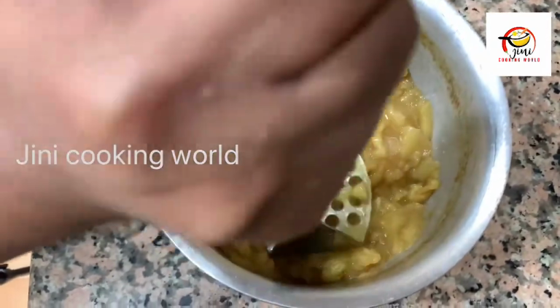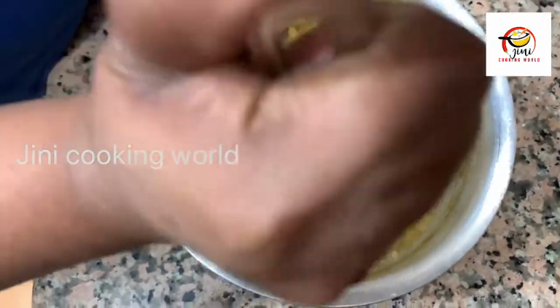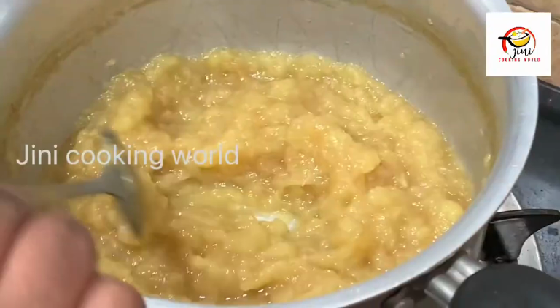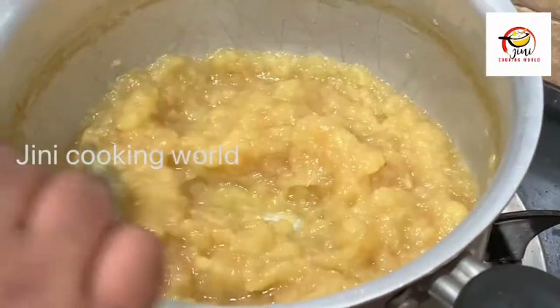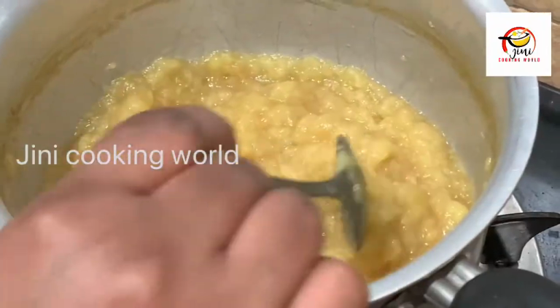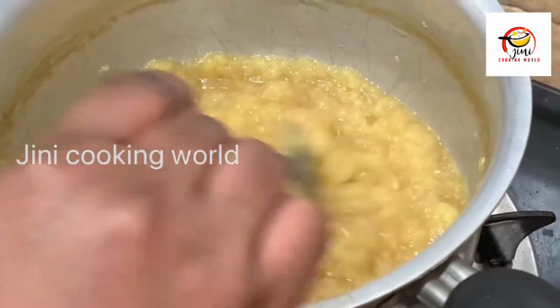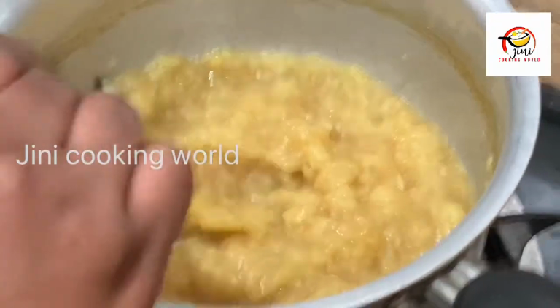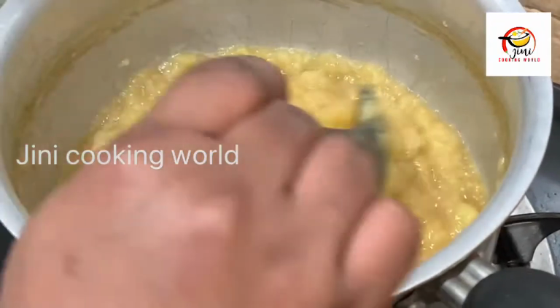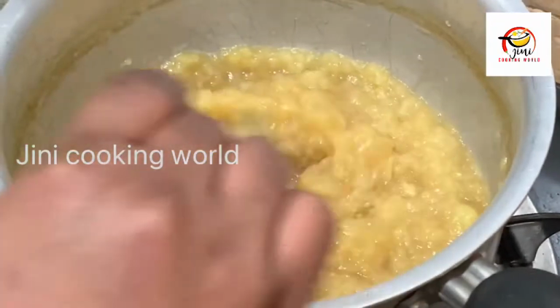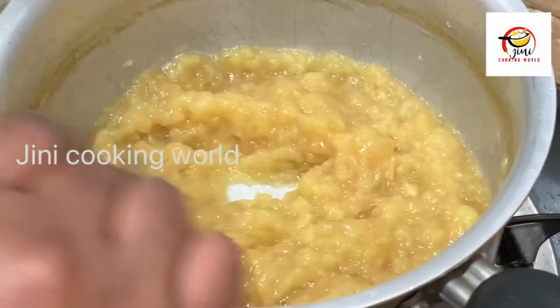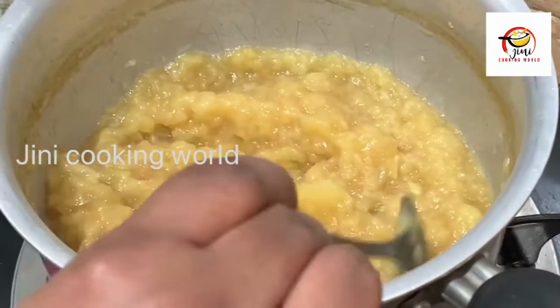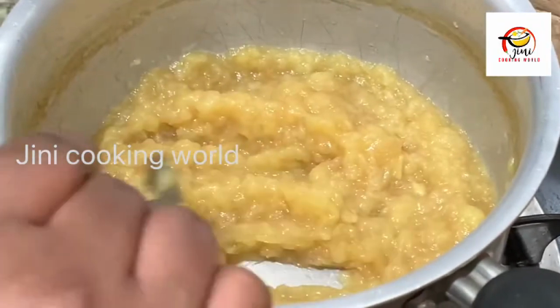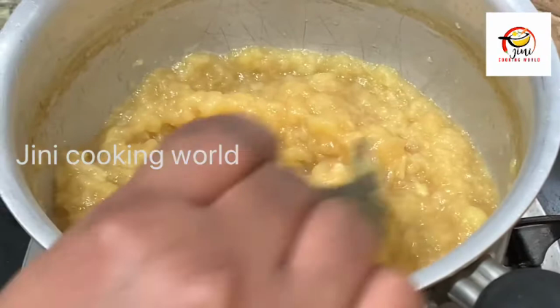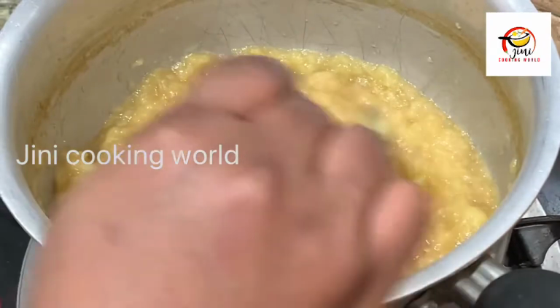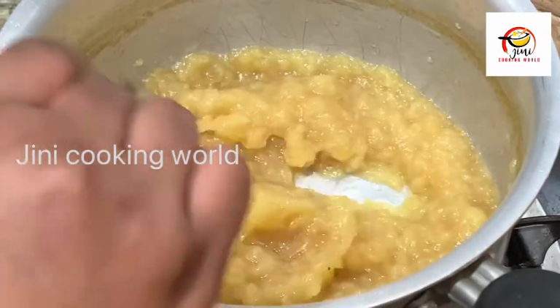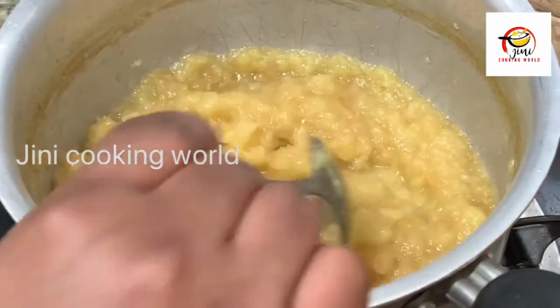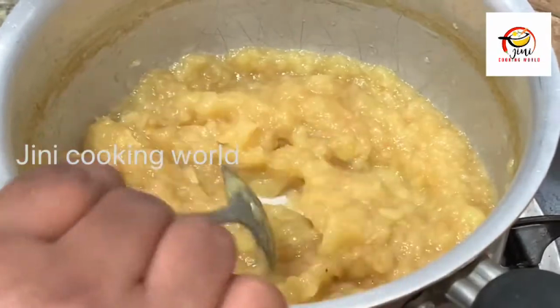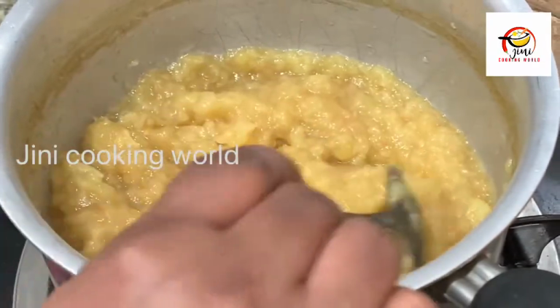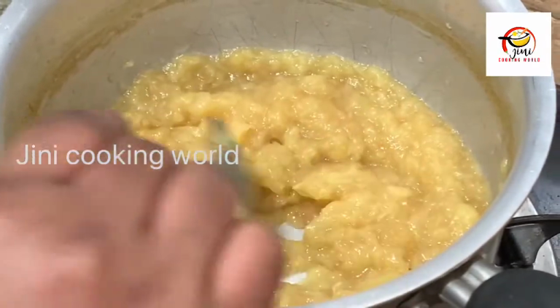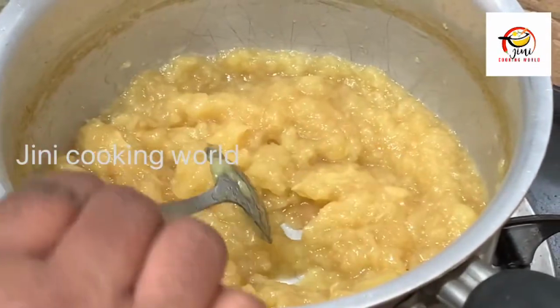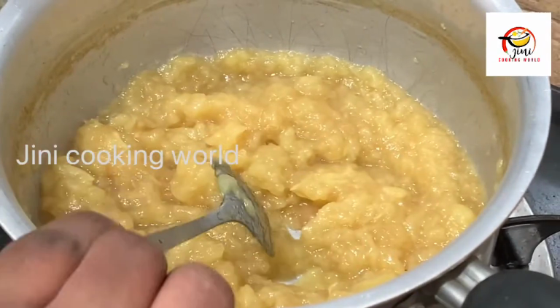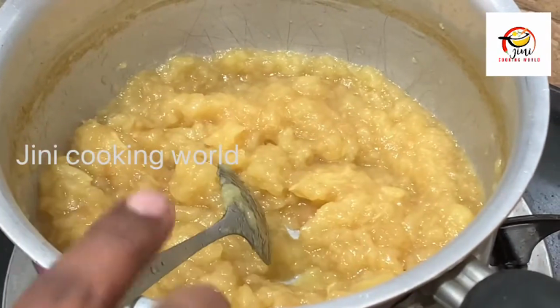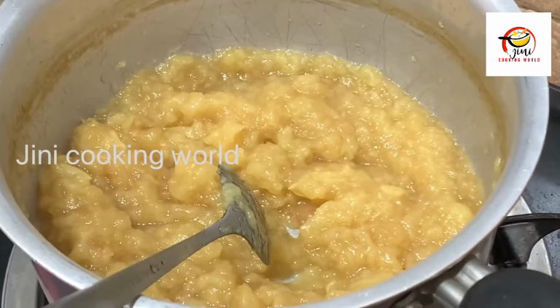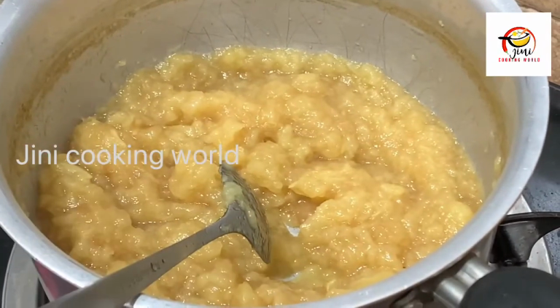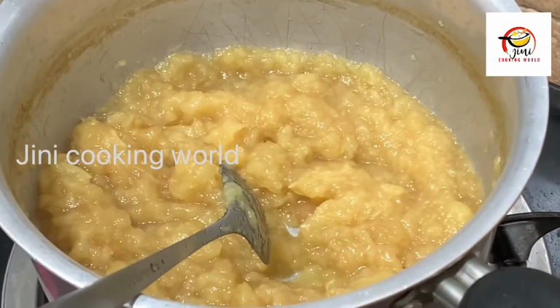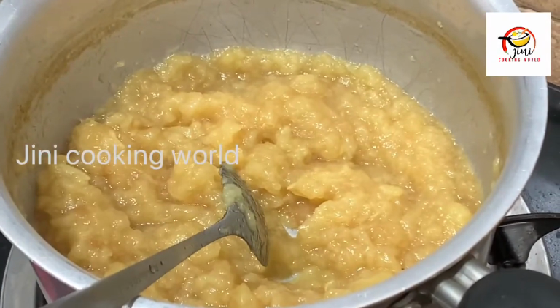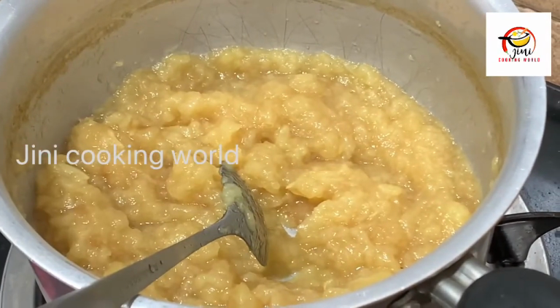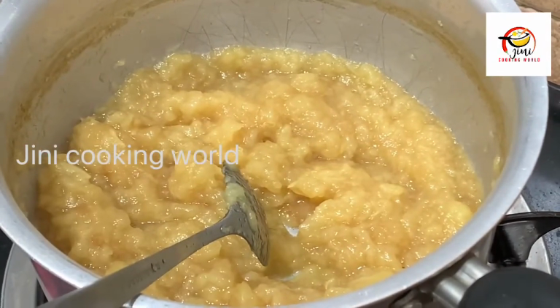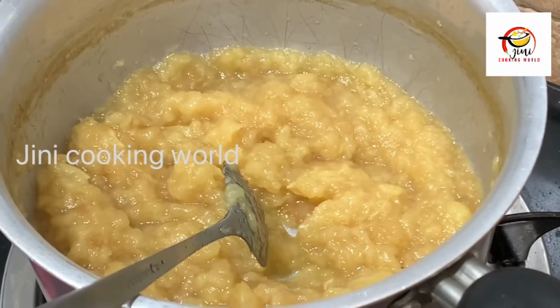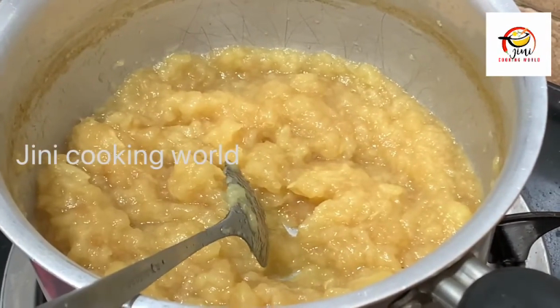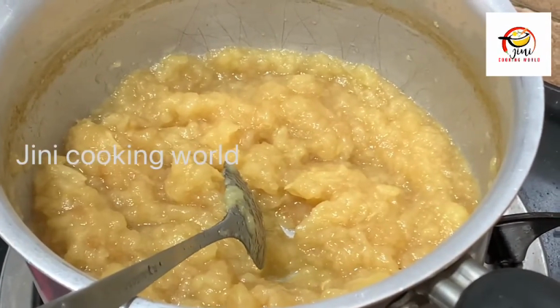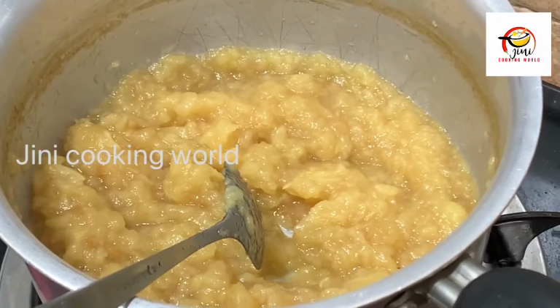We will stir the mixture. The apple has blended in. I will cook the apple paste.